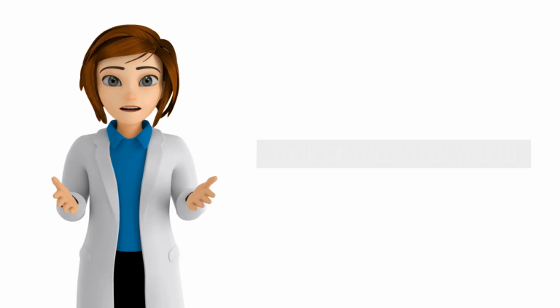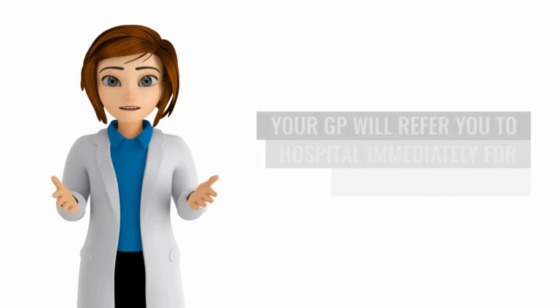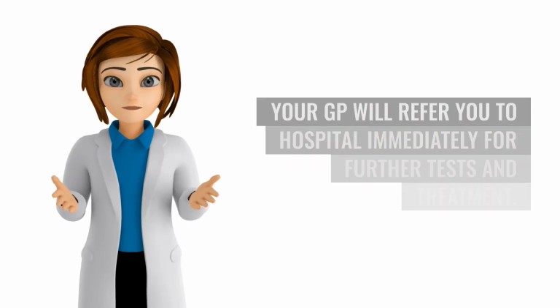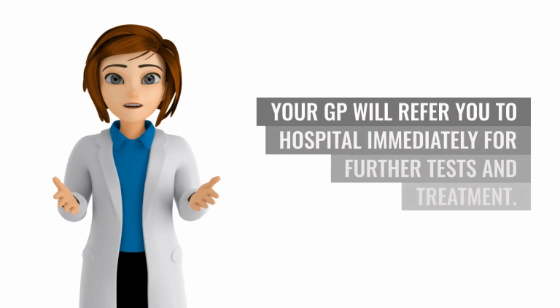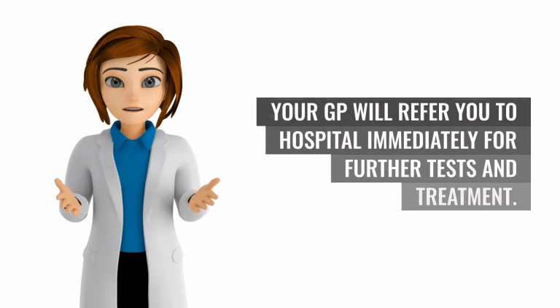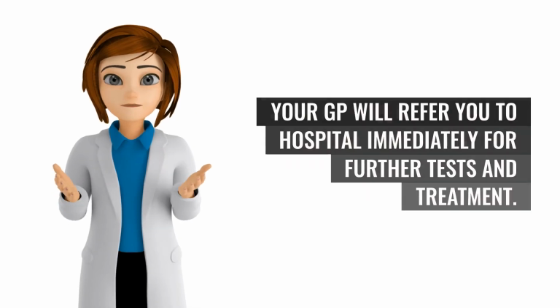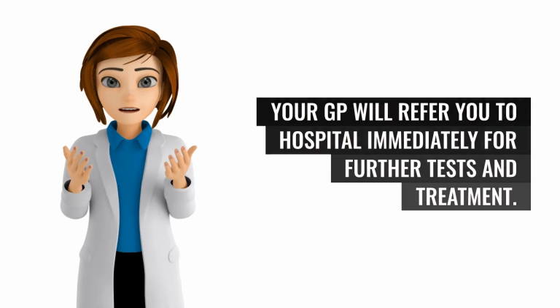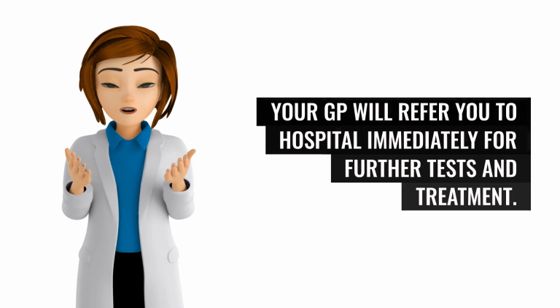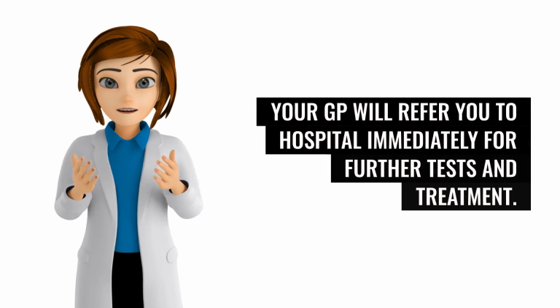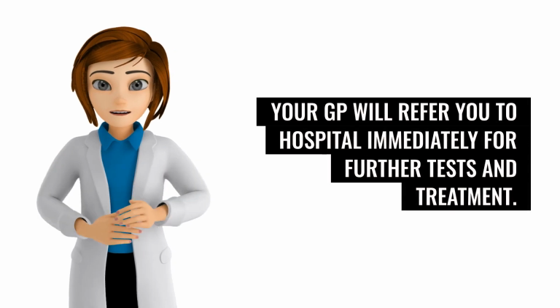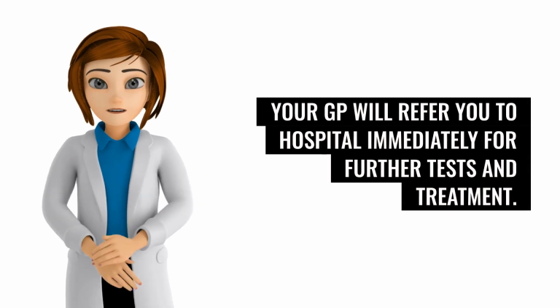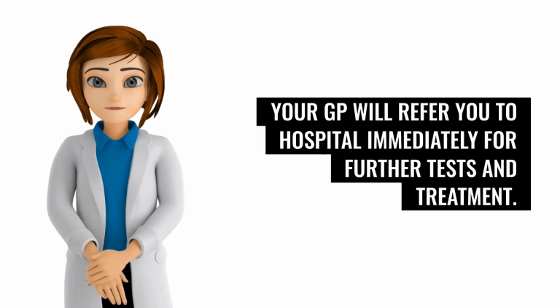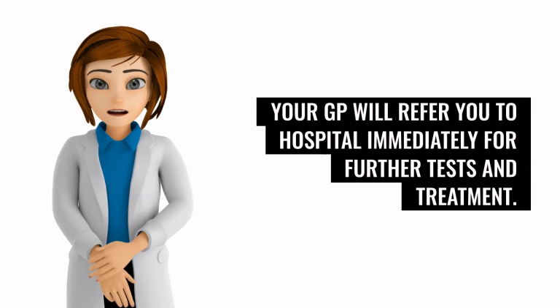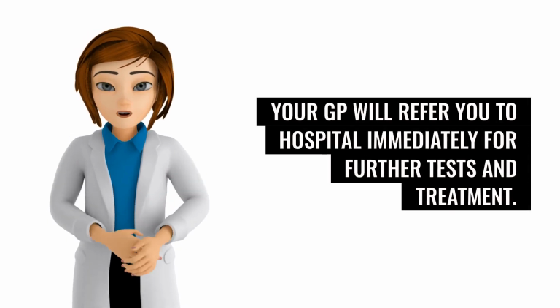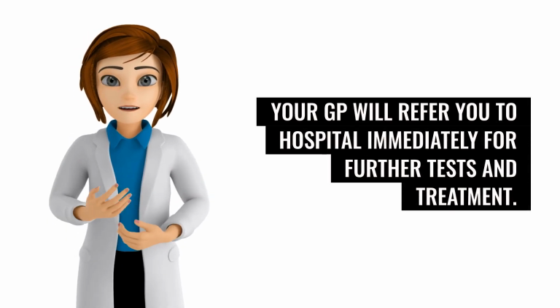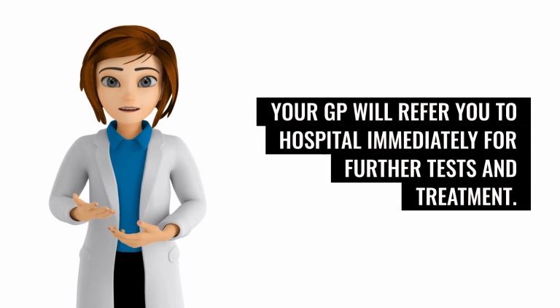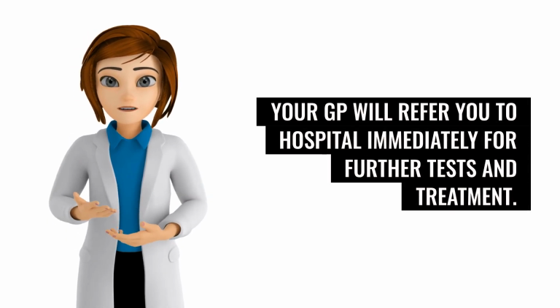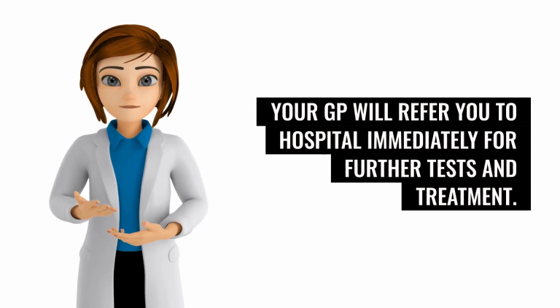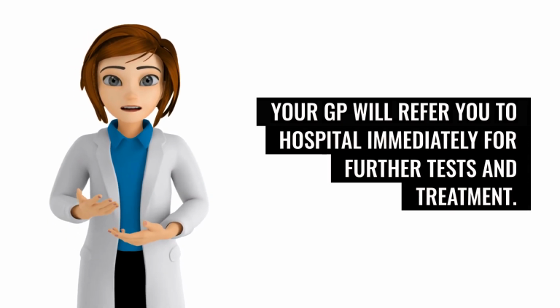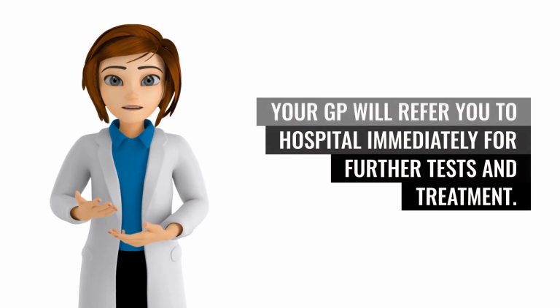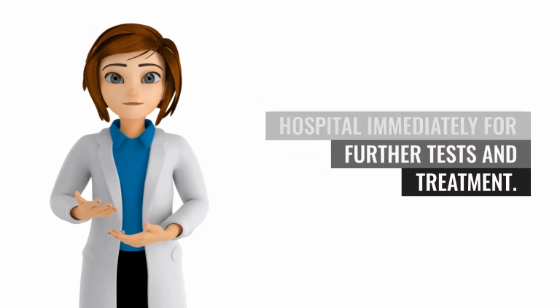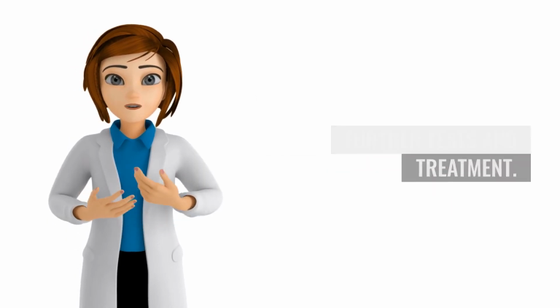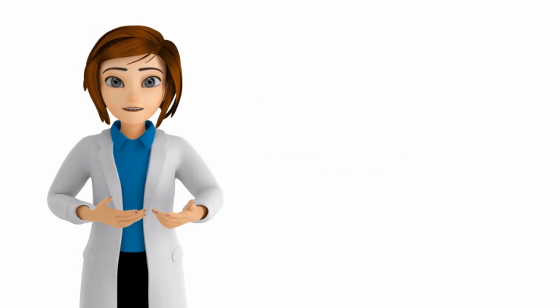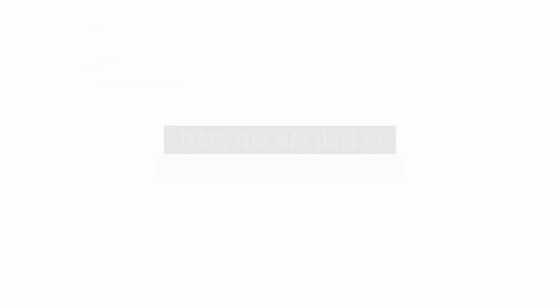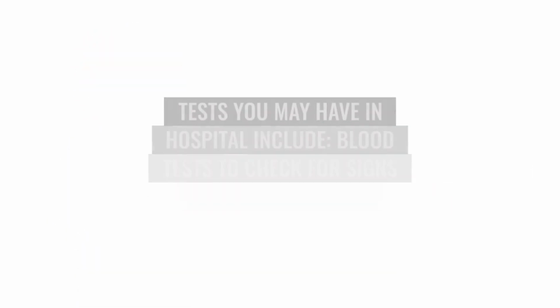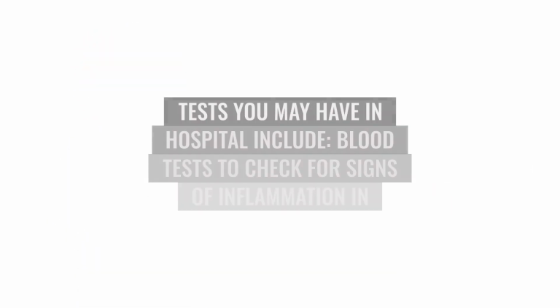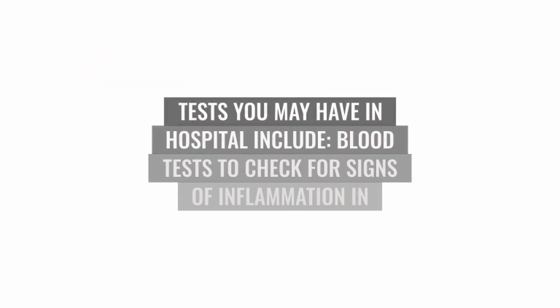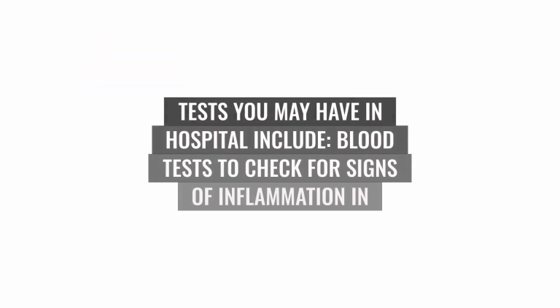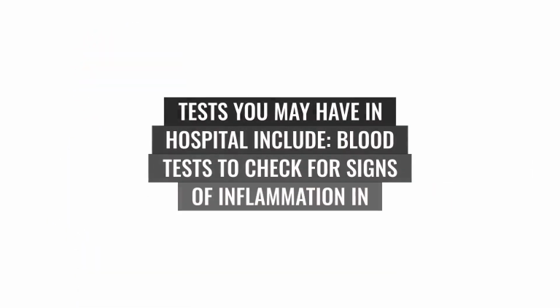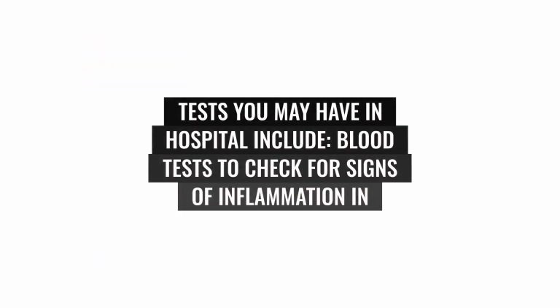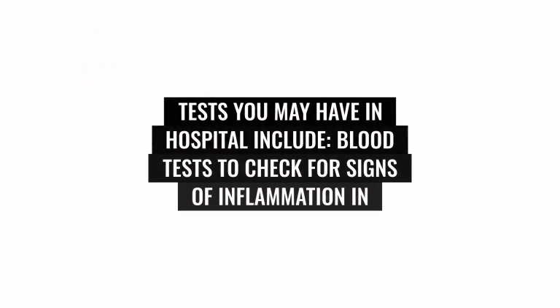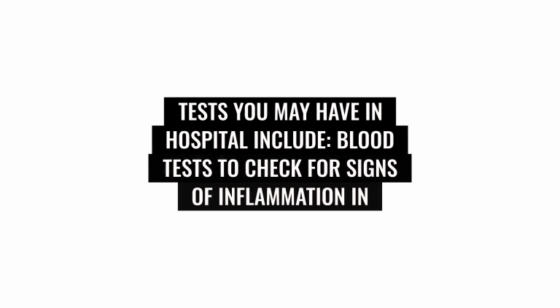If your symptoms suggest you have acute cholecystitis, your GP will refer you to hospital immediately for further tests and treatment. Tests you may have in hospital include blood tests to check for signs of inflammation in your body.